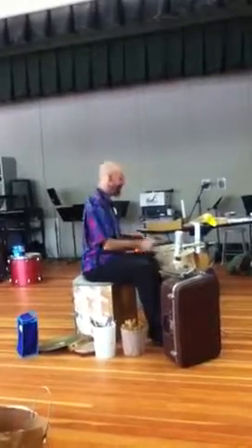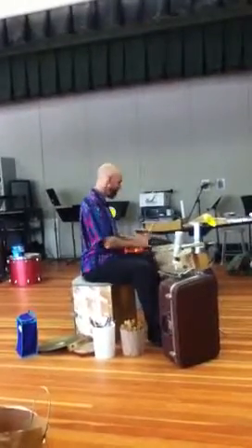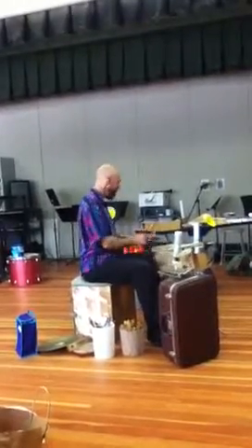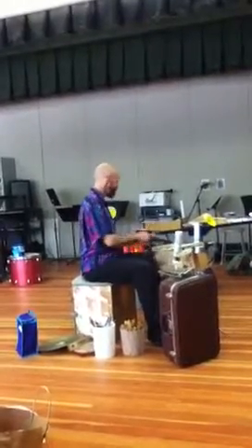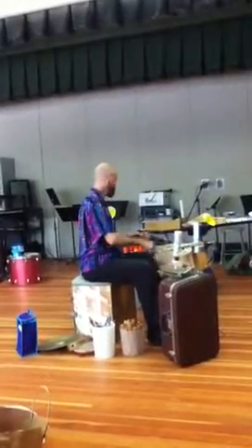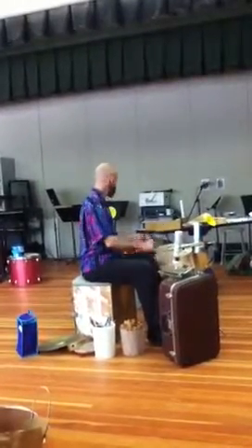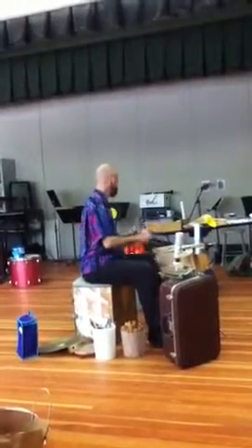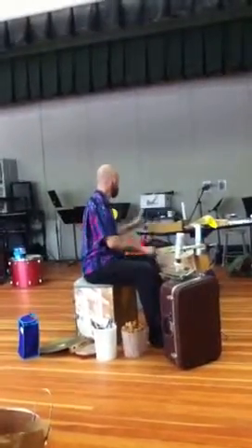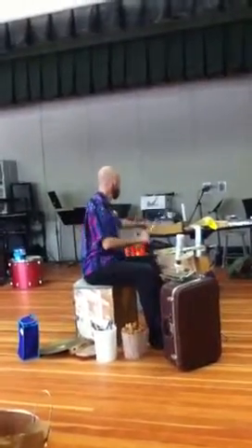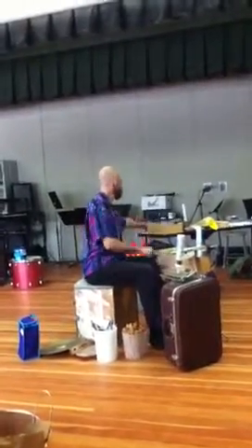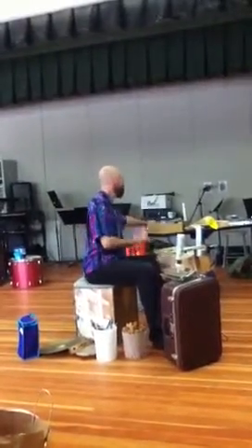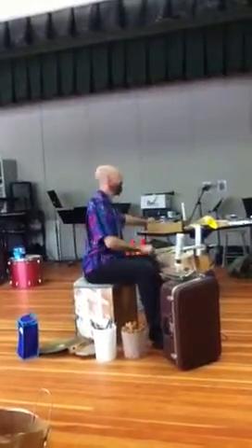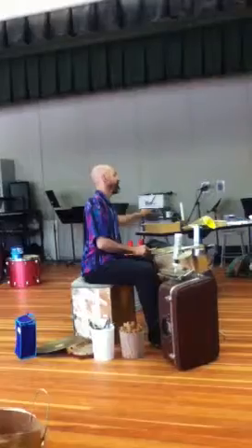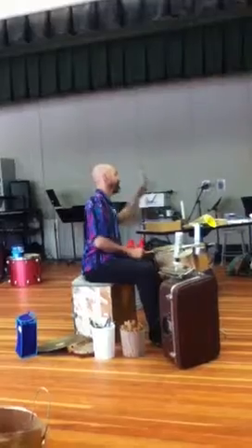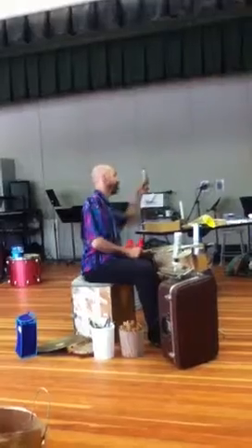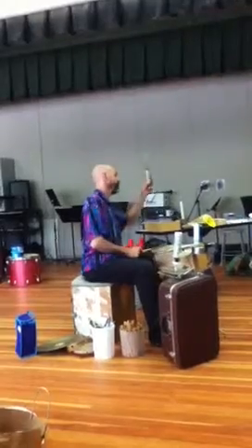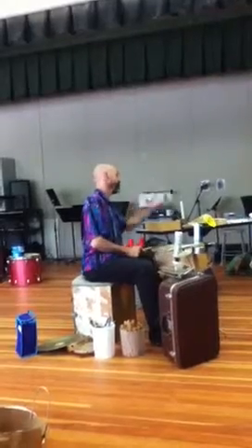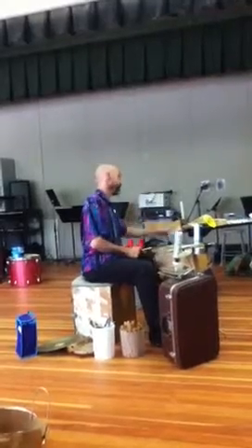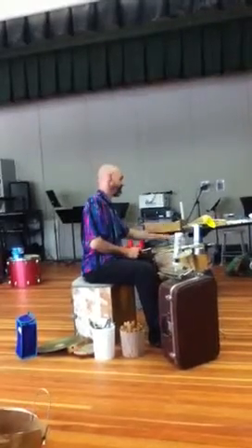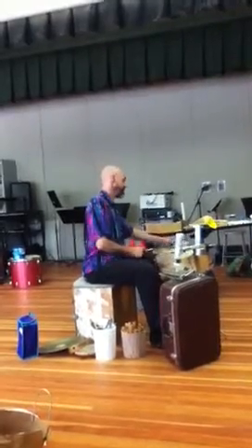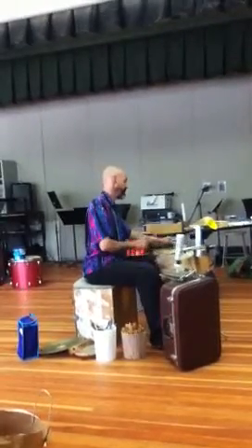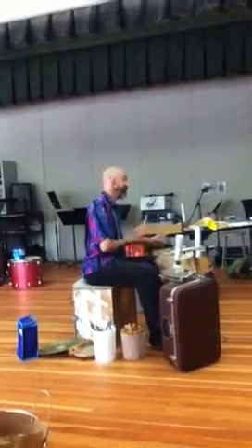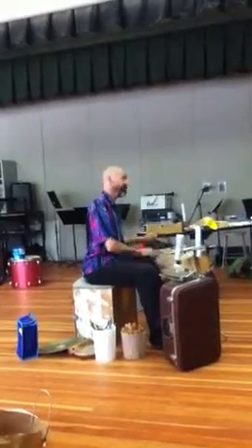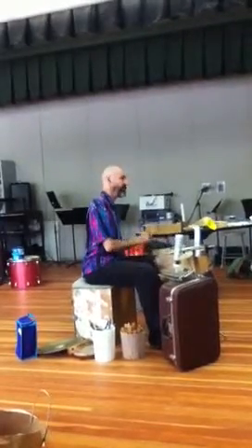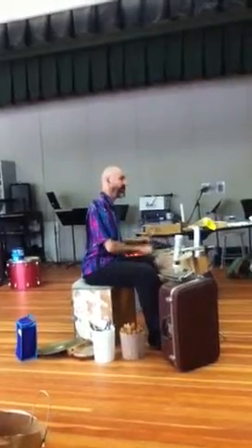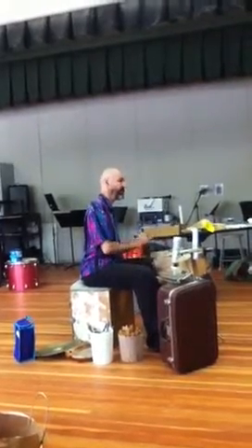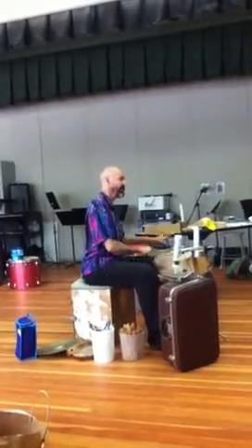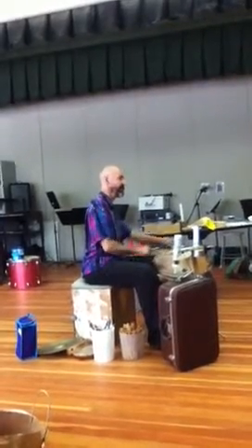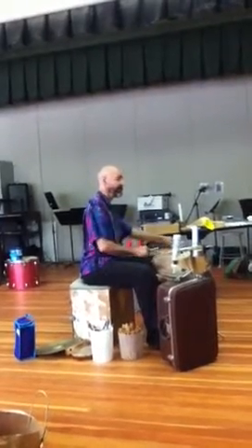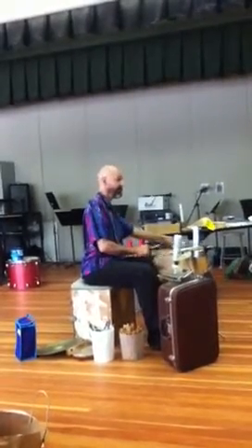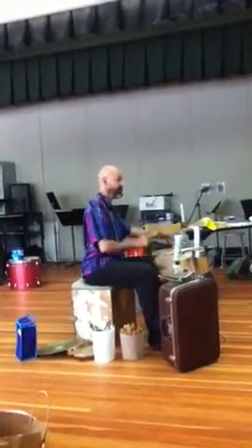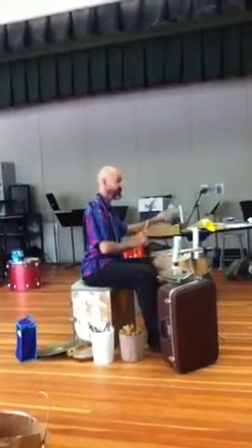Minus snares. When I put the snares off — snares off.